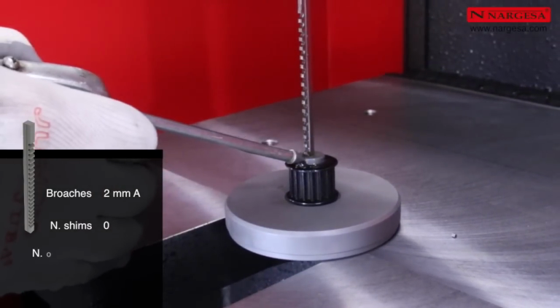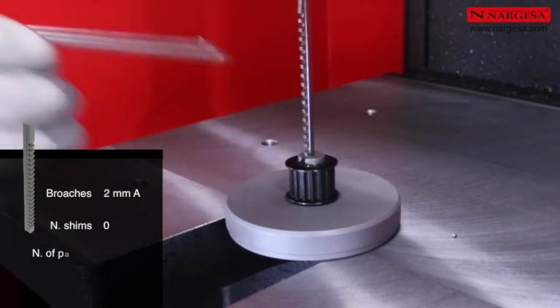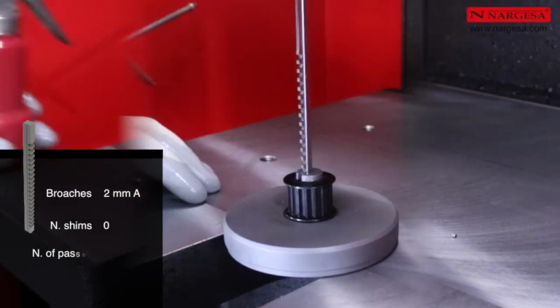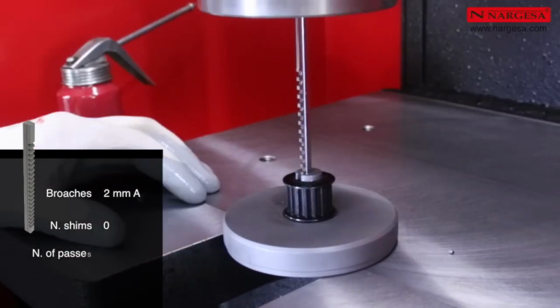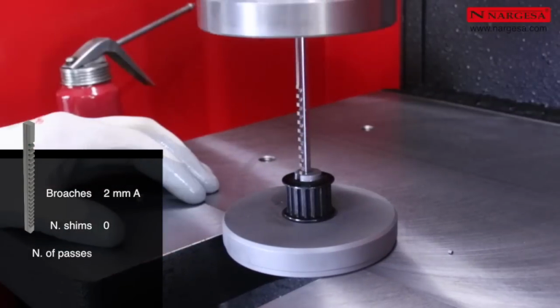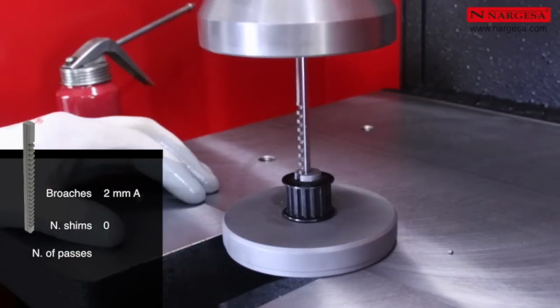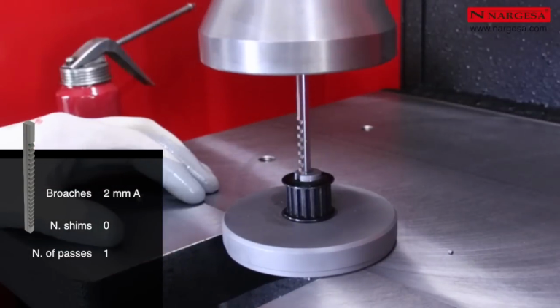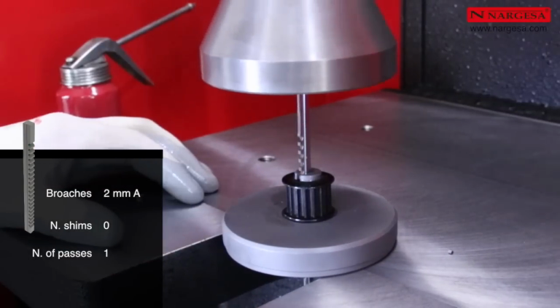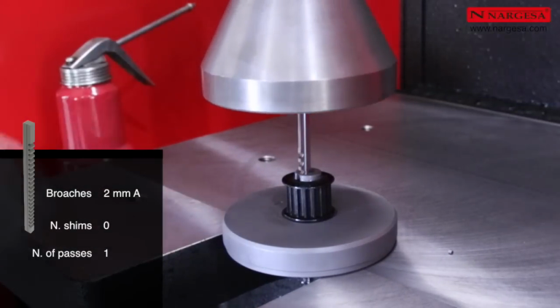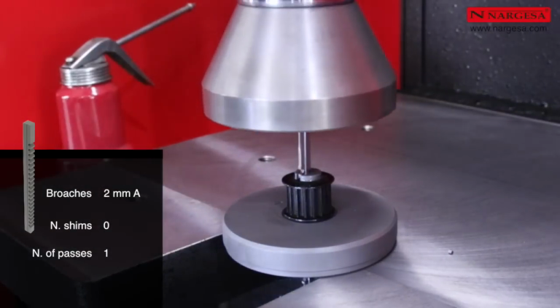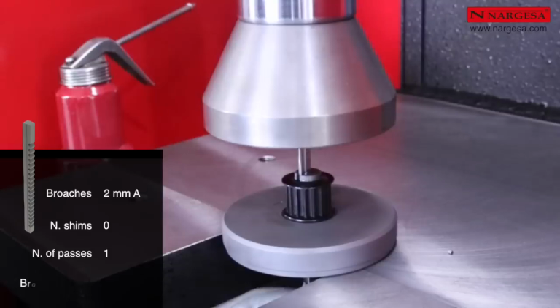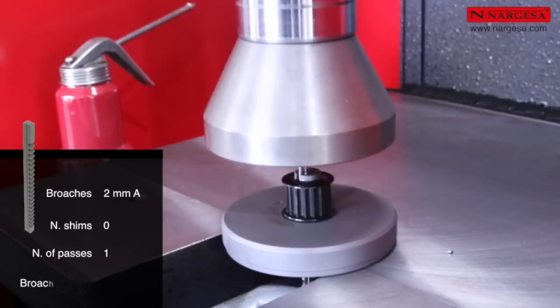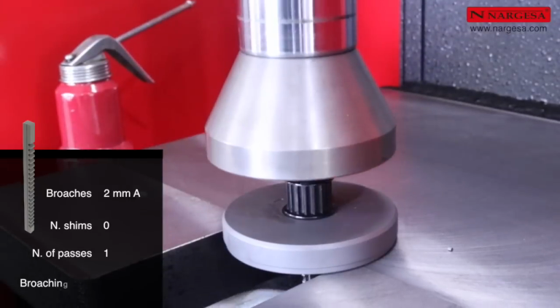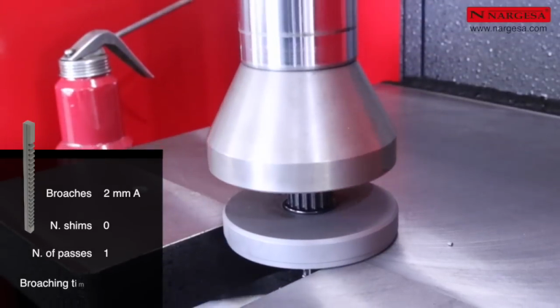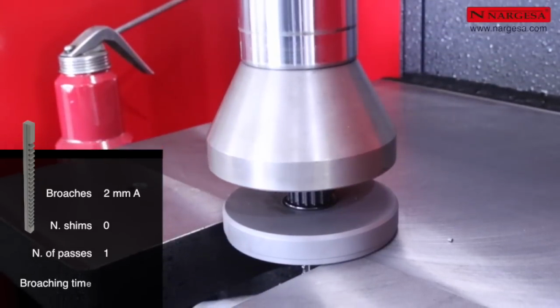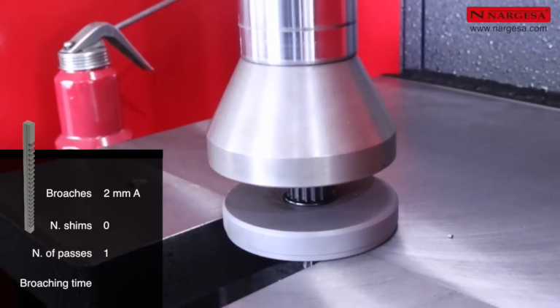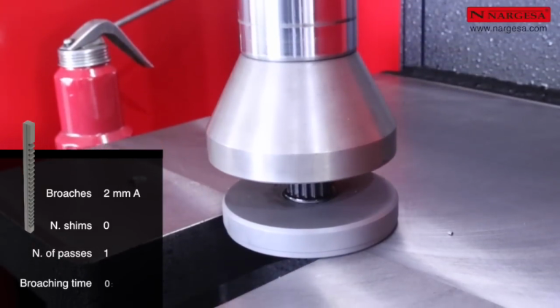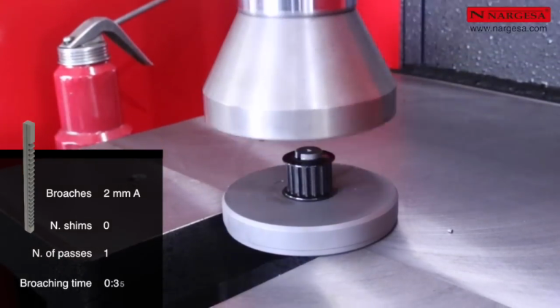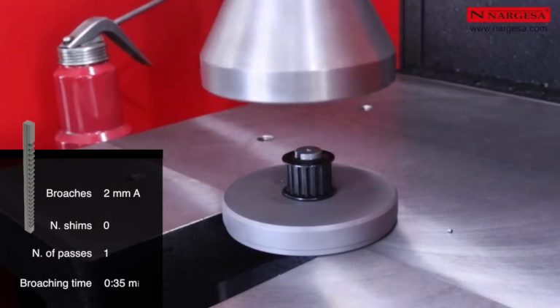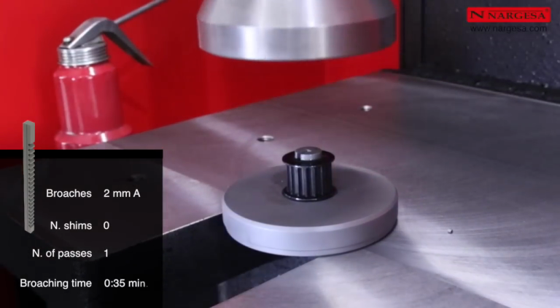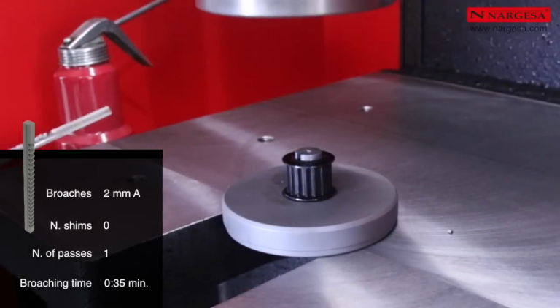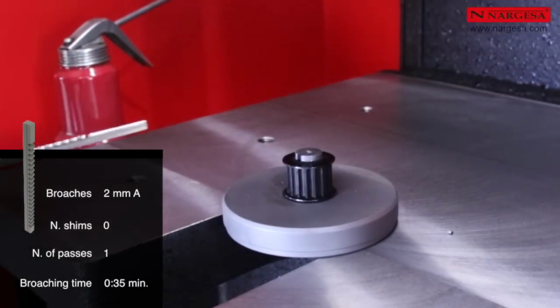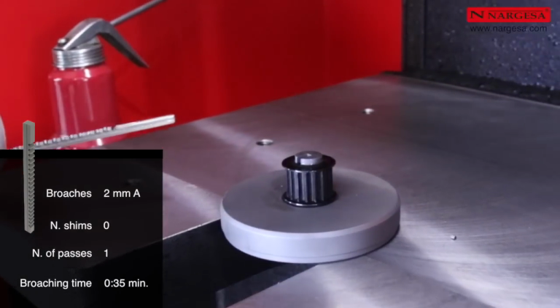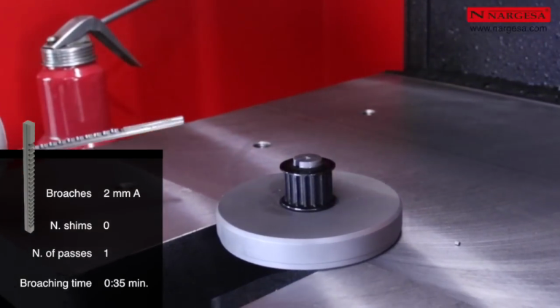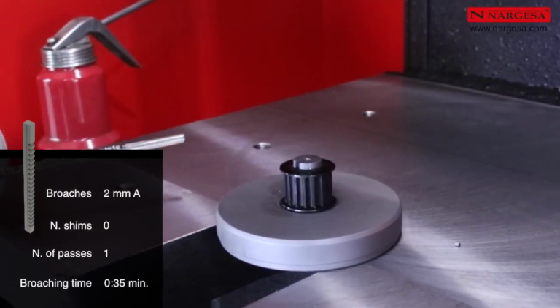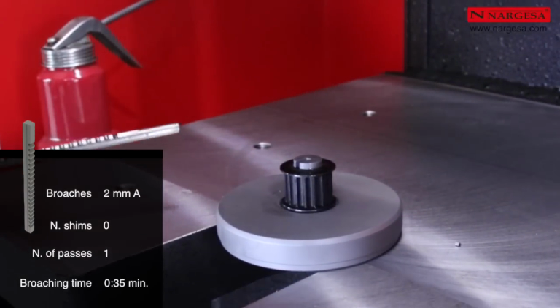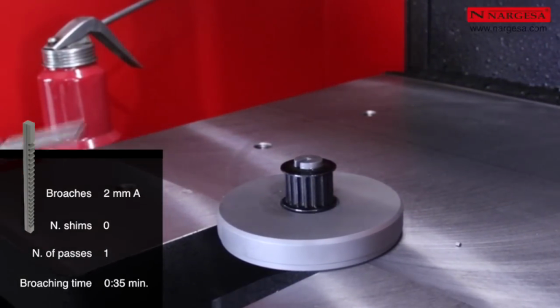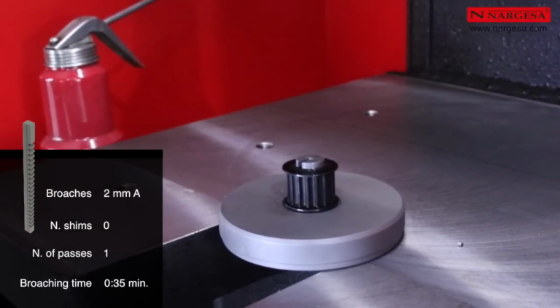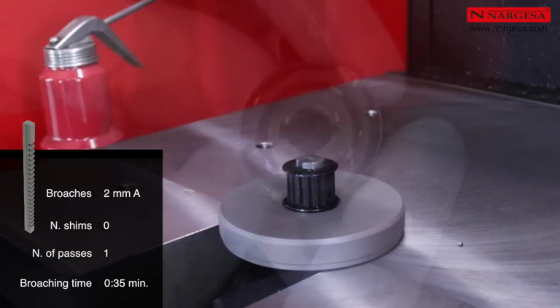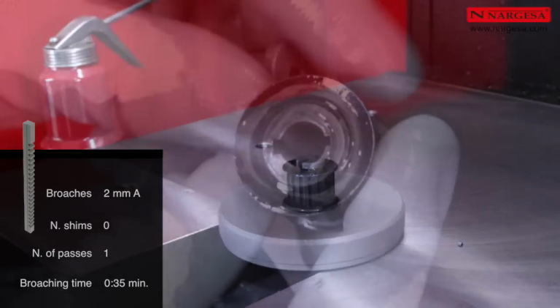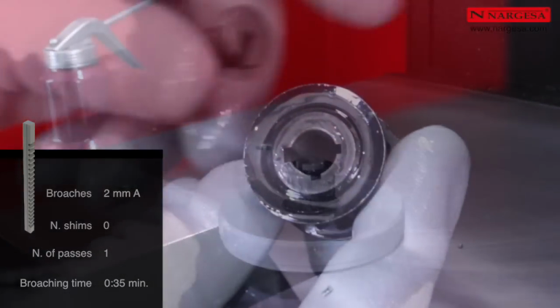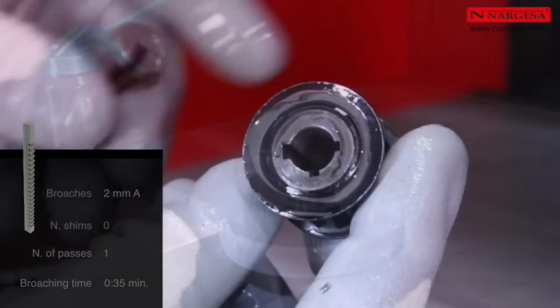For a 2 mm broaching job, only one pass is necessary. The maximum broaching time is 35 seconds.